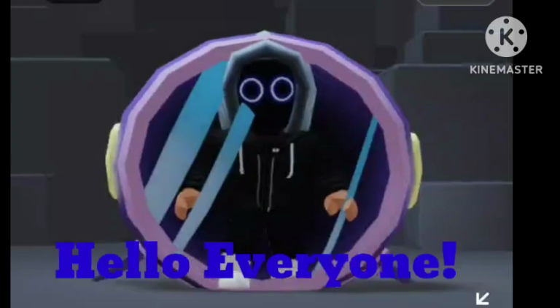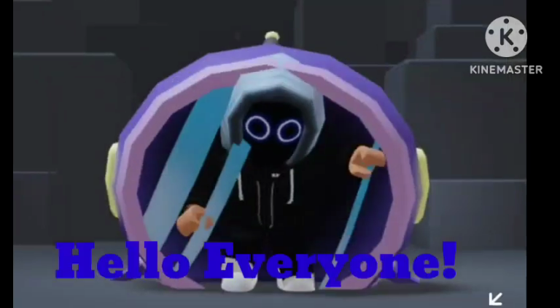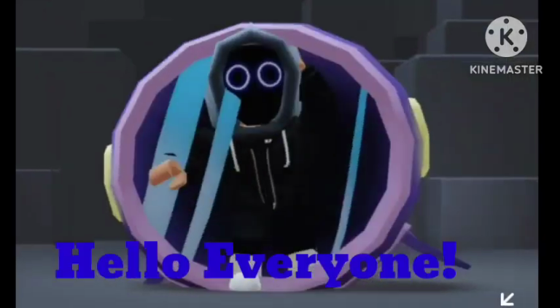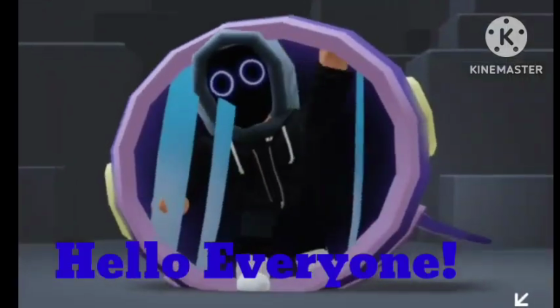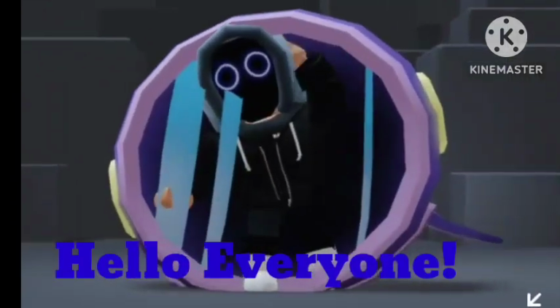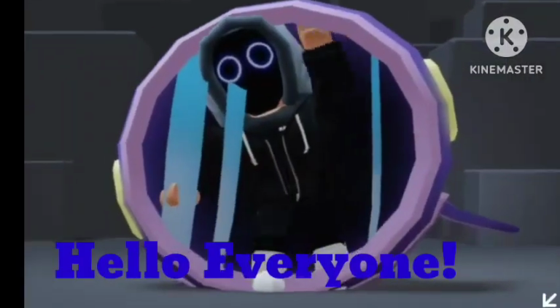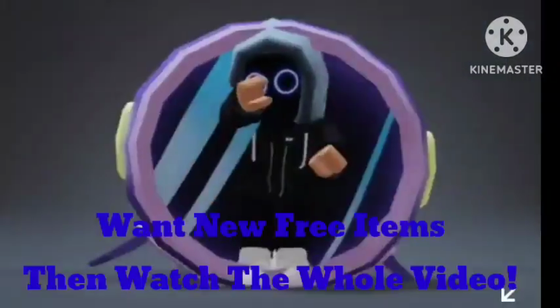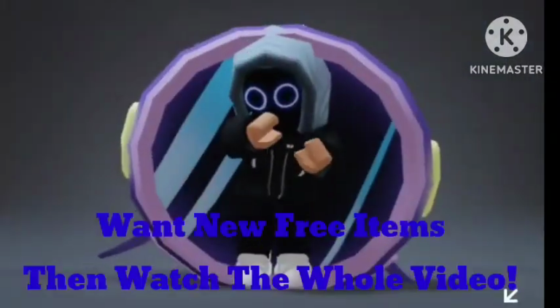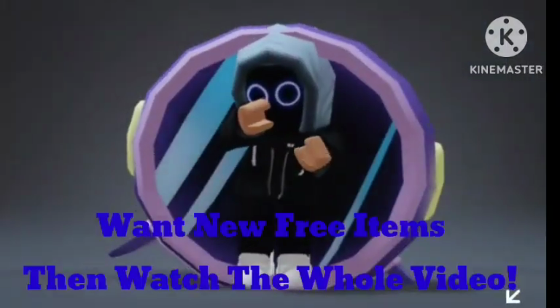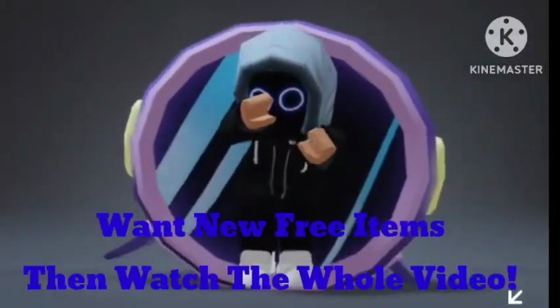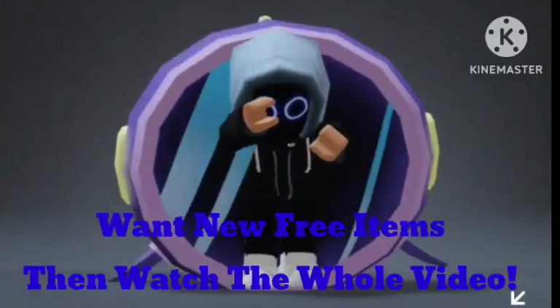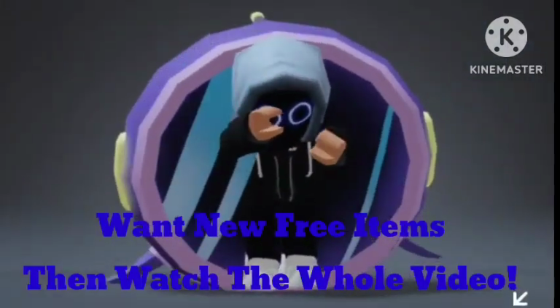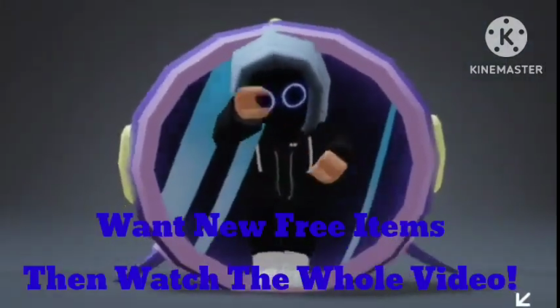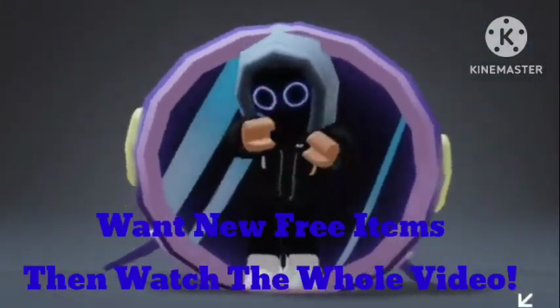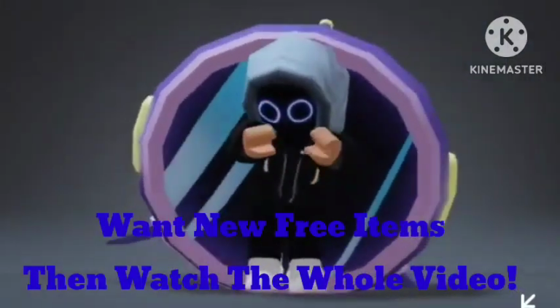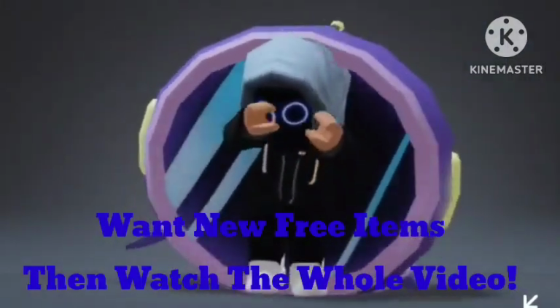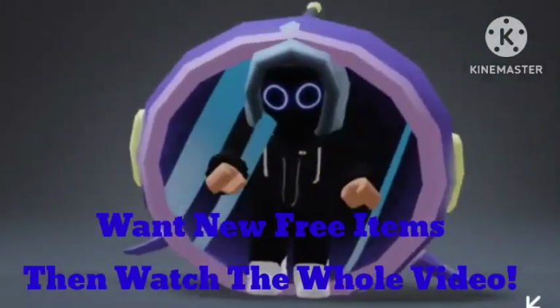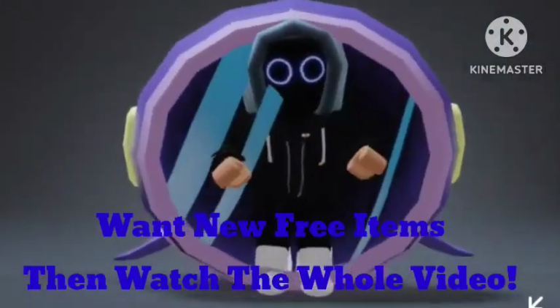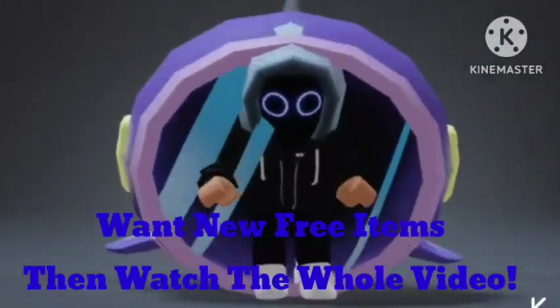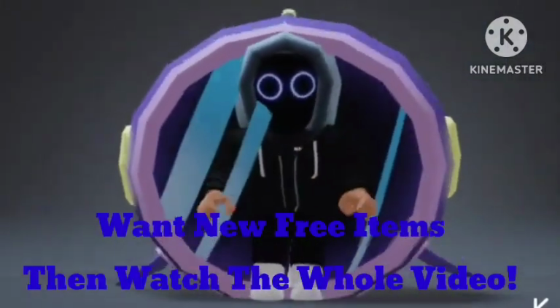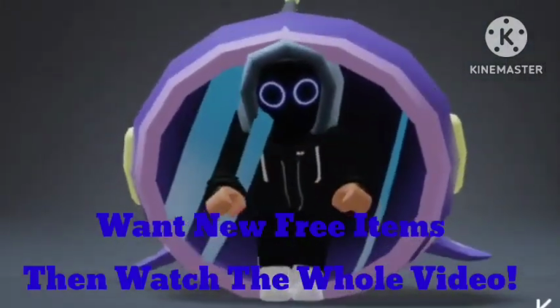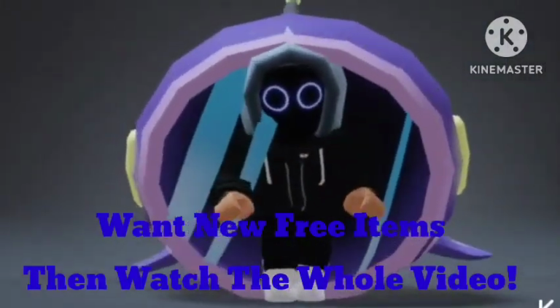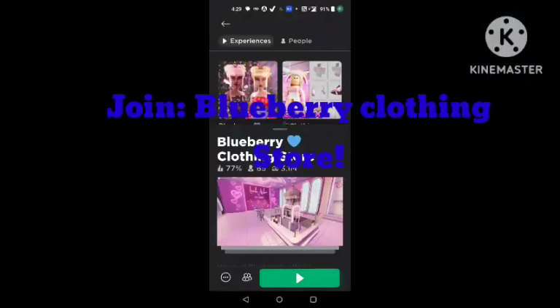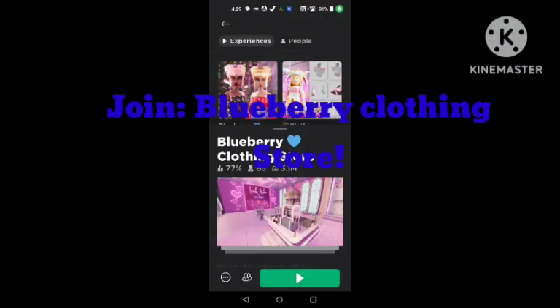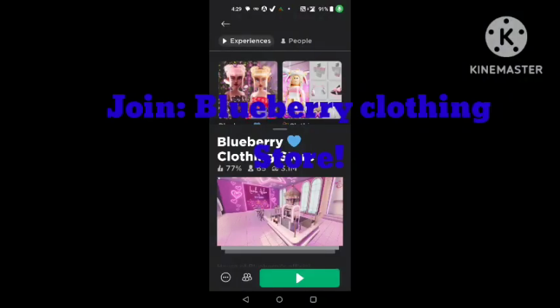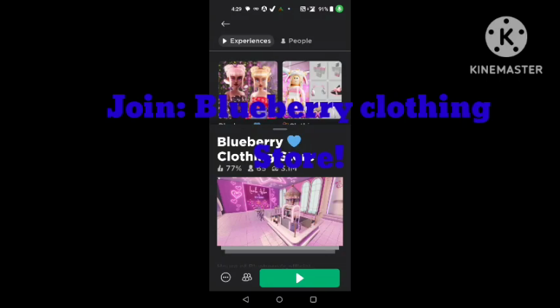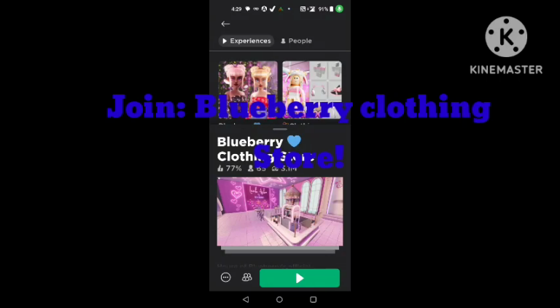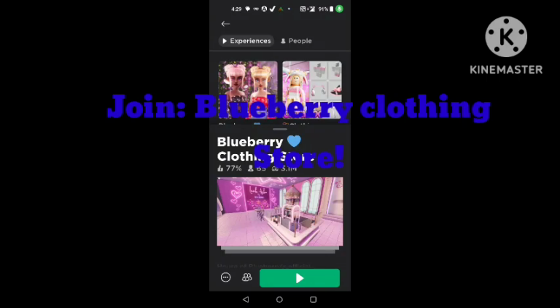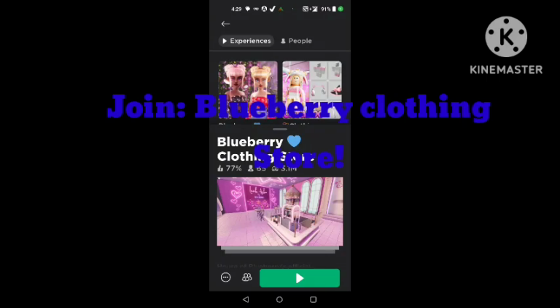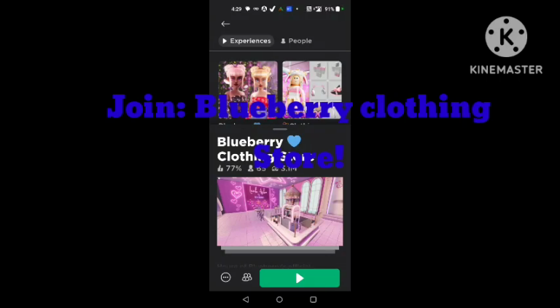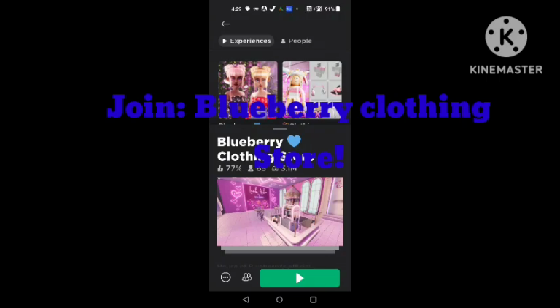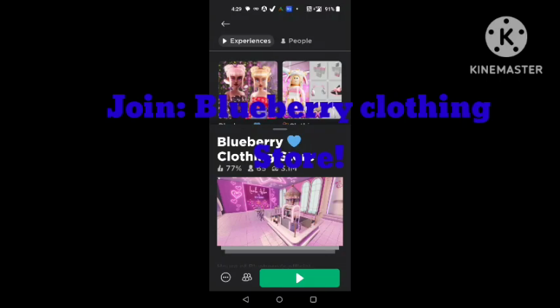Hello everyone. Want new free items? Then watch the whole video. Join Blueberry Clothing Store.